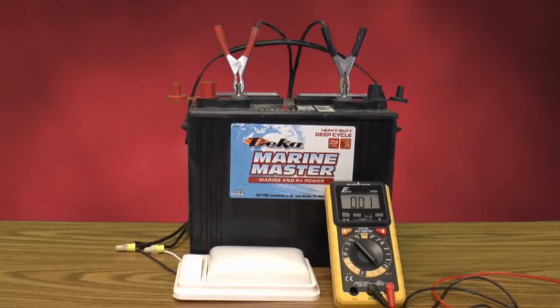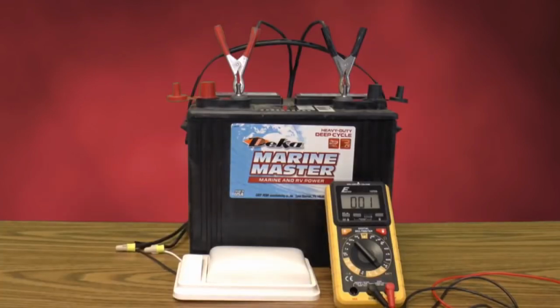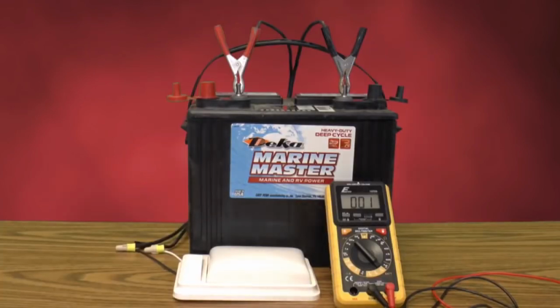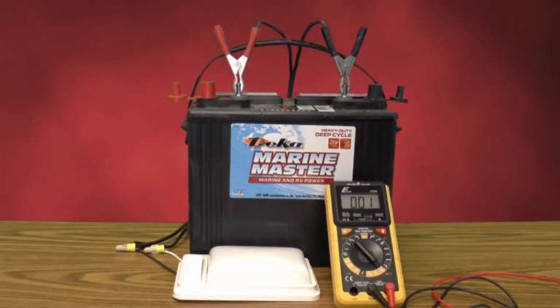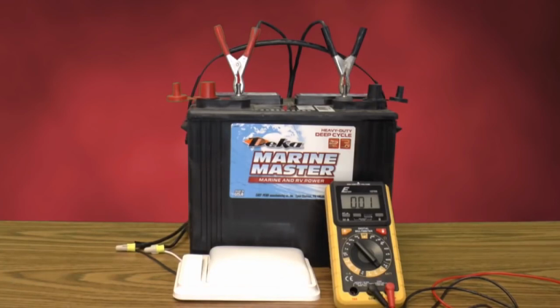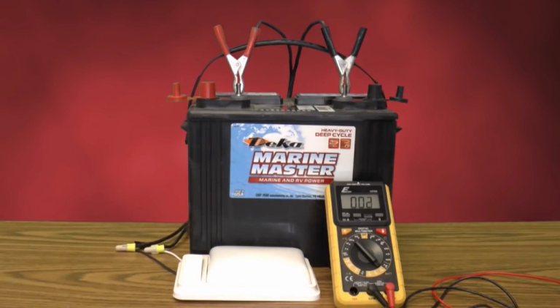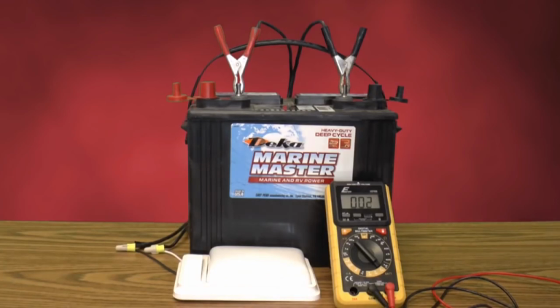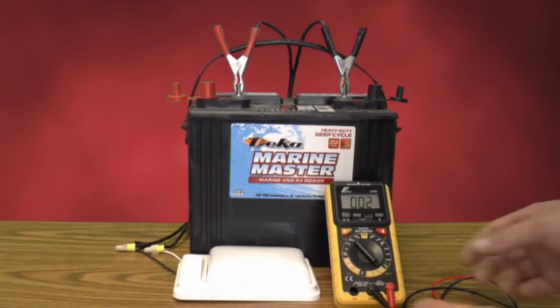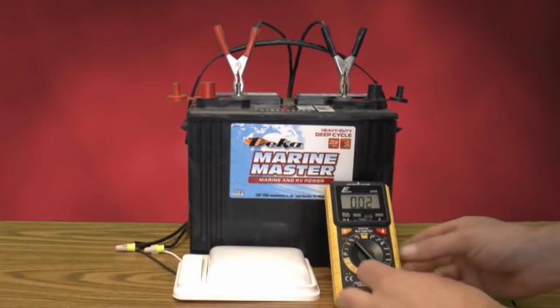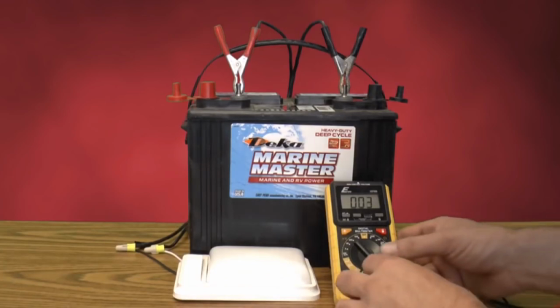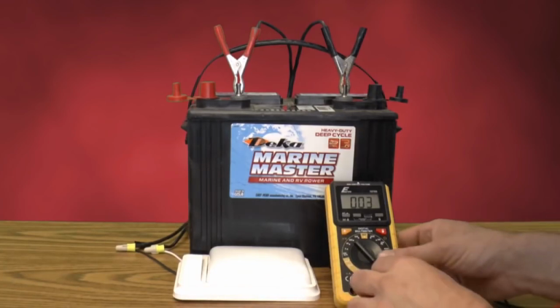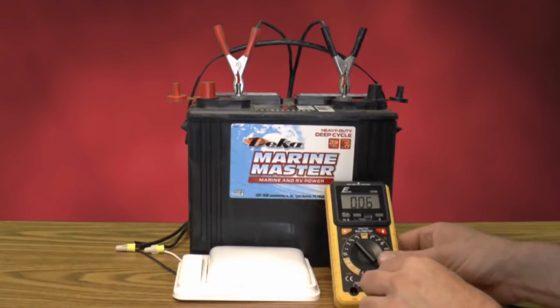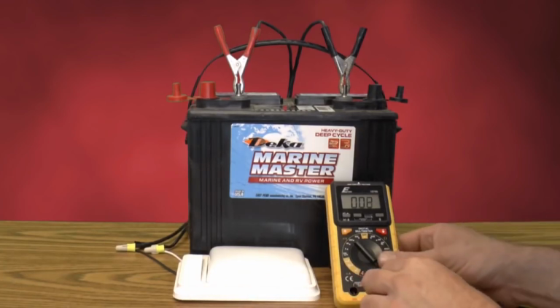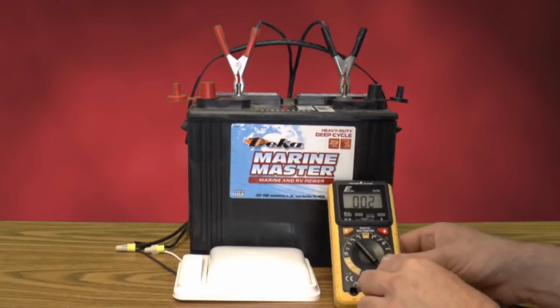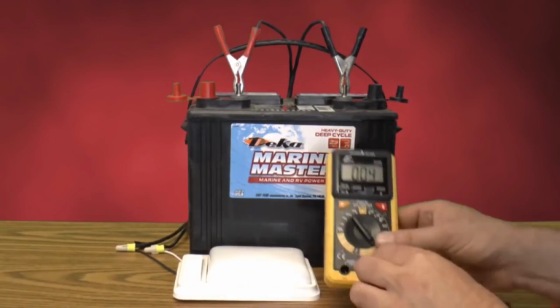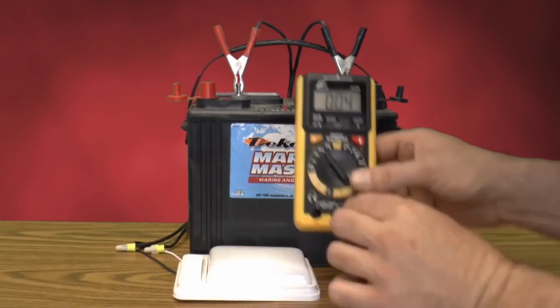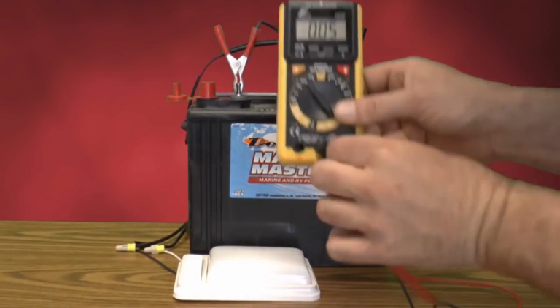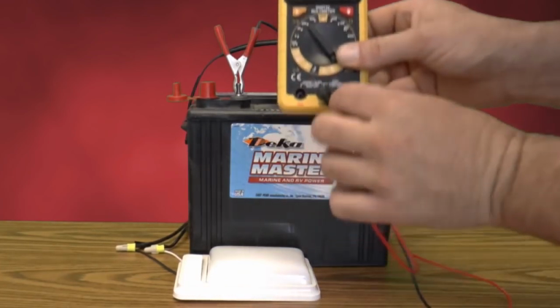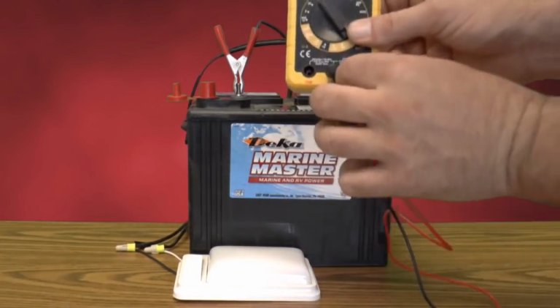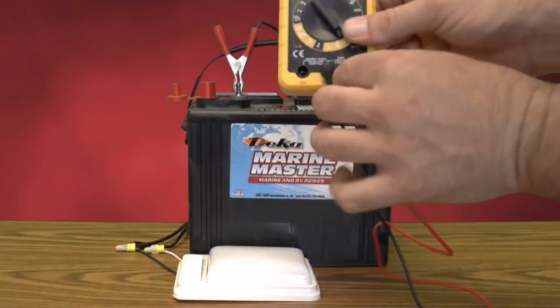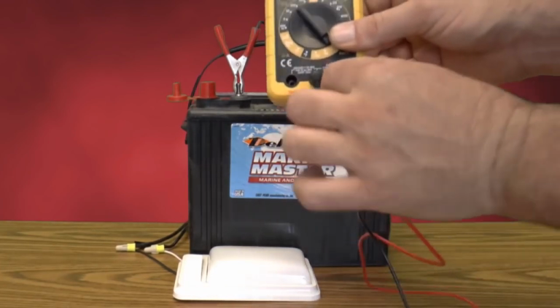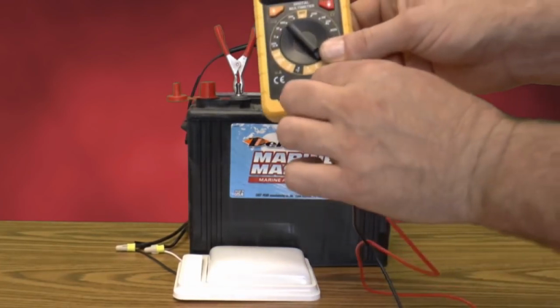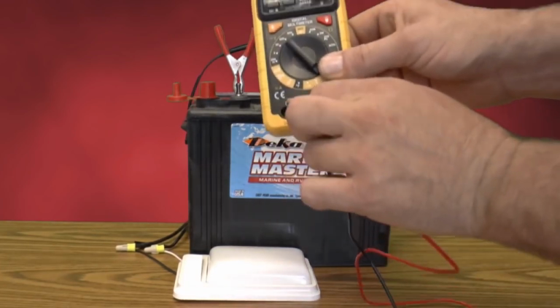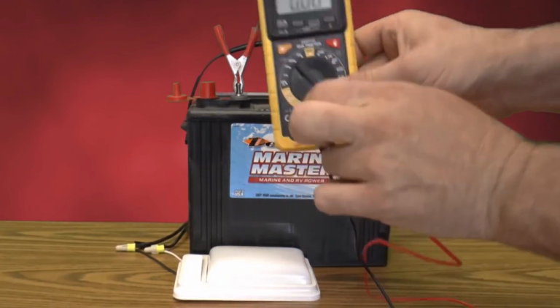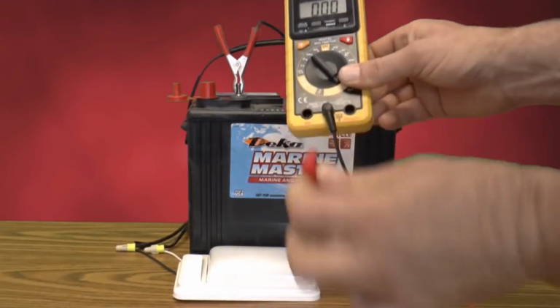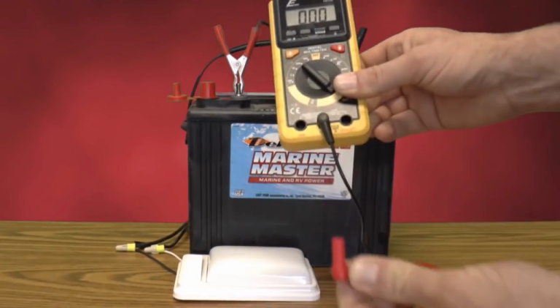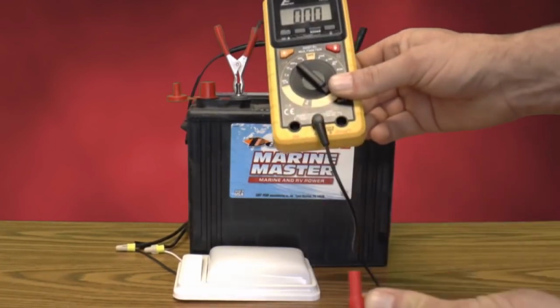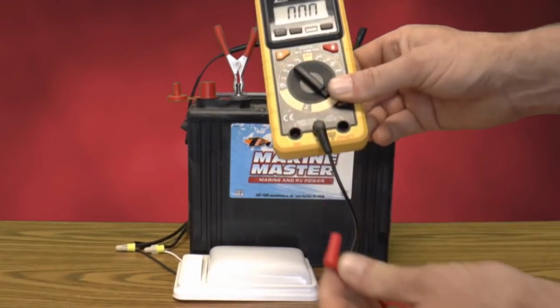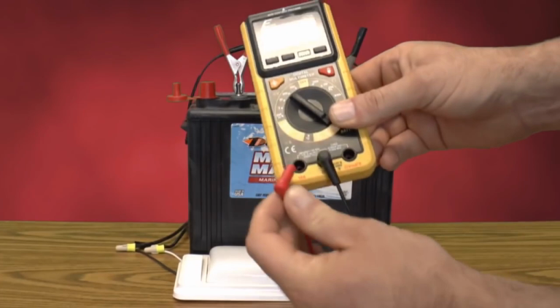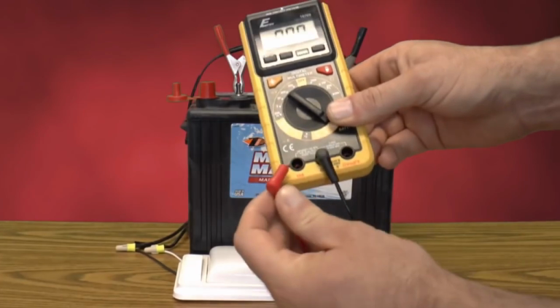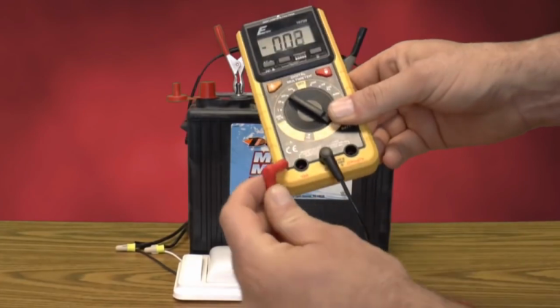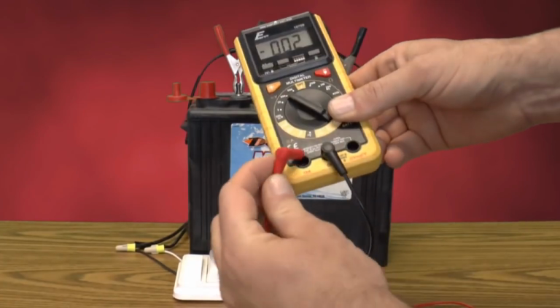Now we're going to switch the voltmeter over to check for amps. You do this by moving the red test lead over to the amp side and then adjusting your dial to read amps.